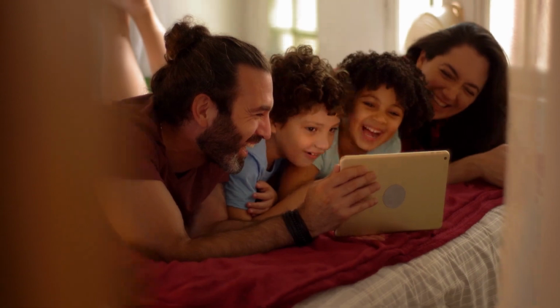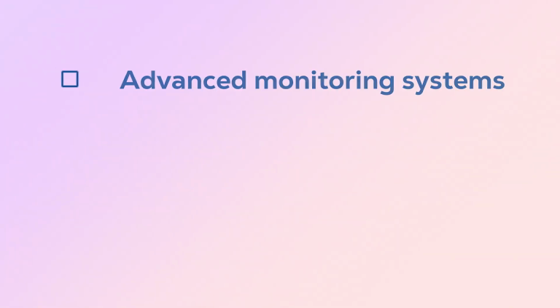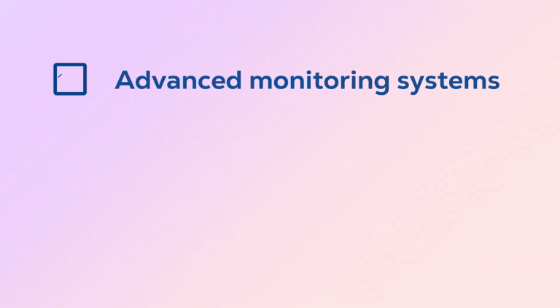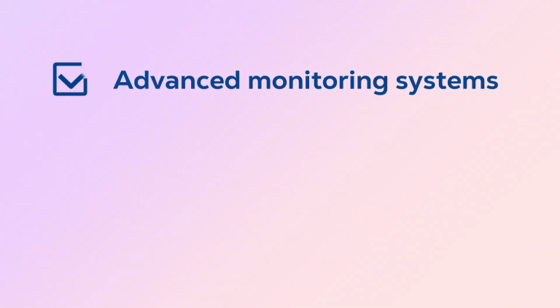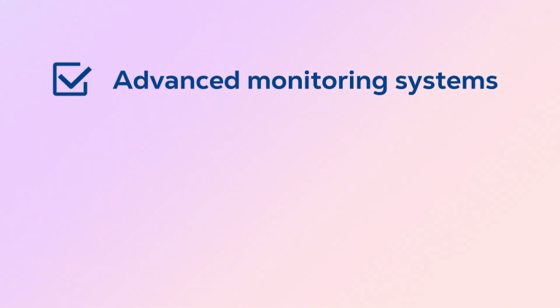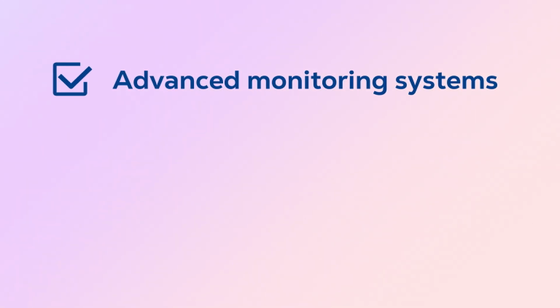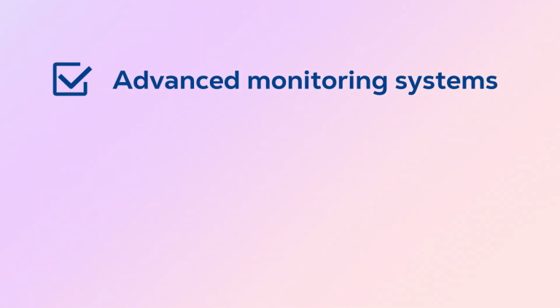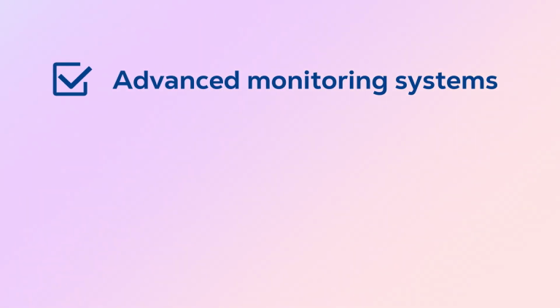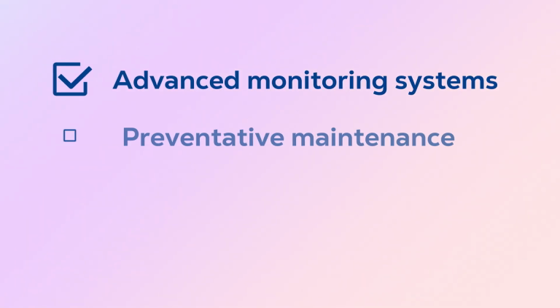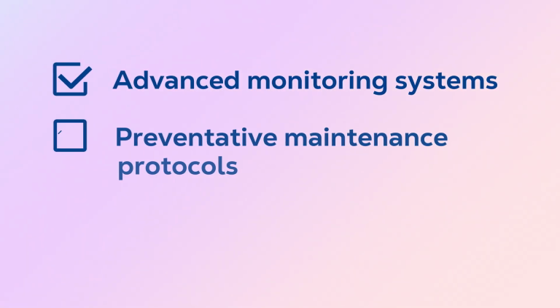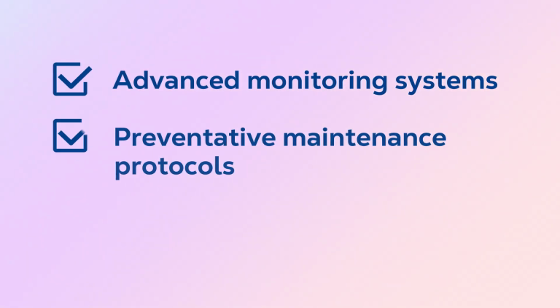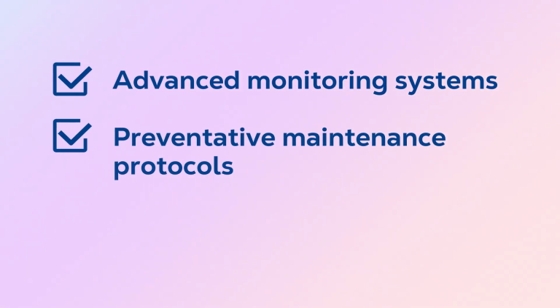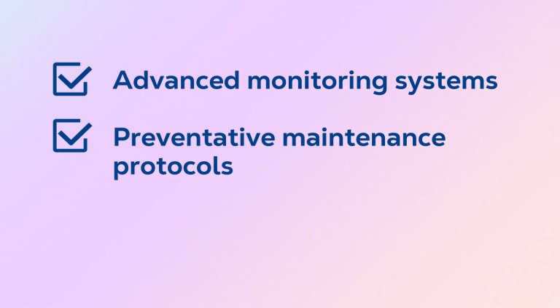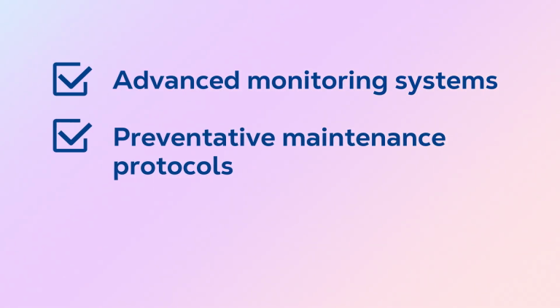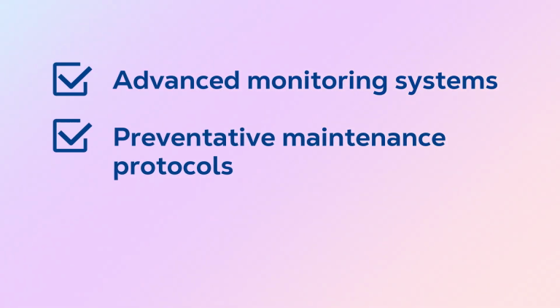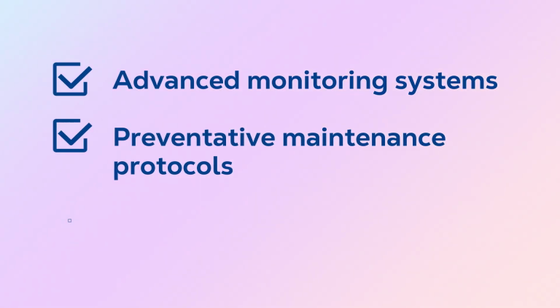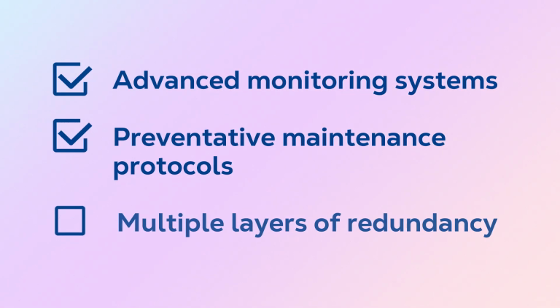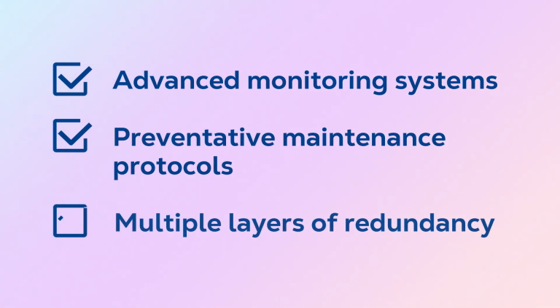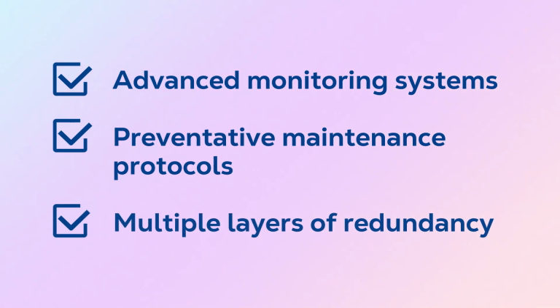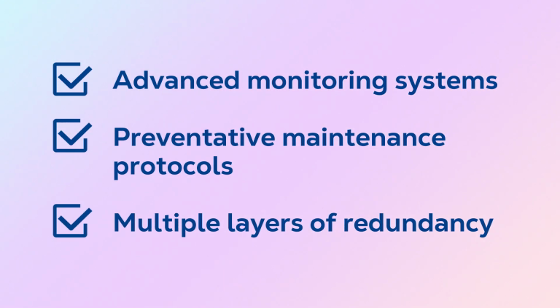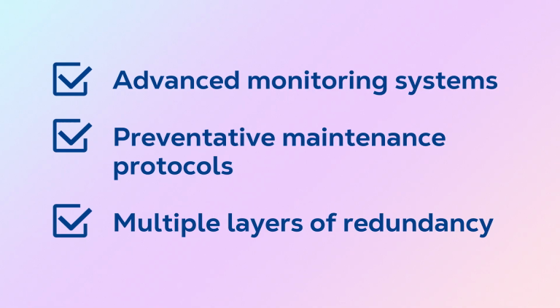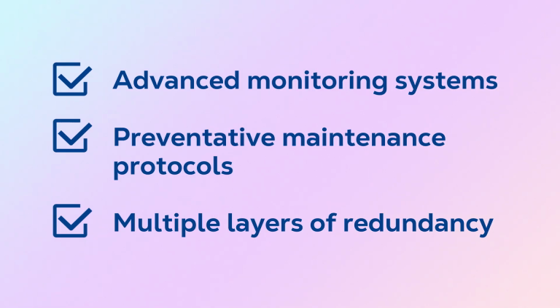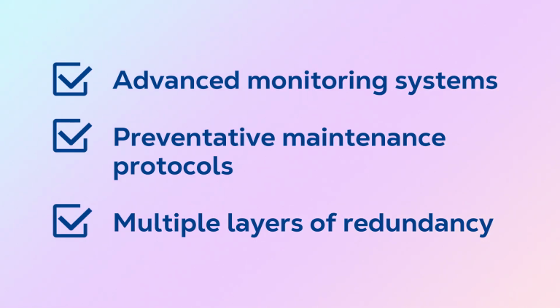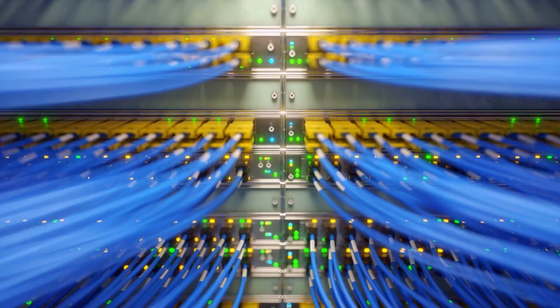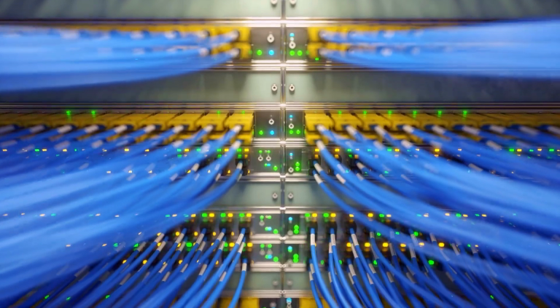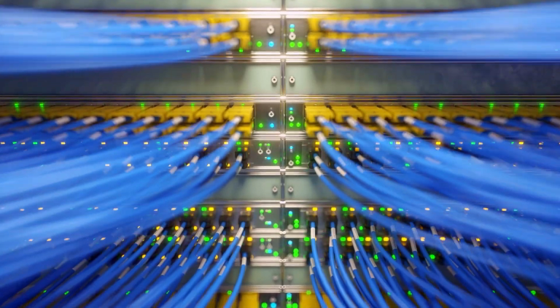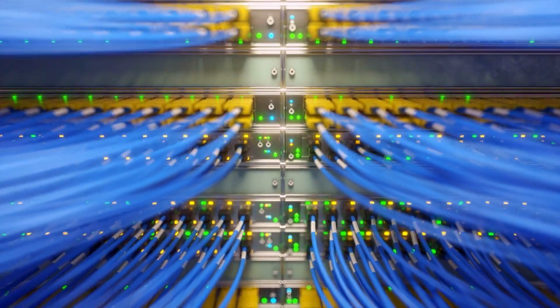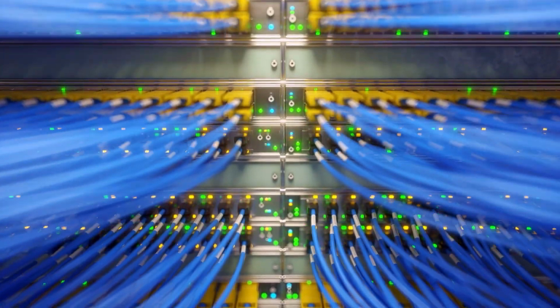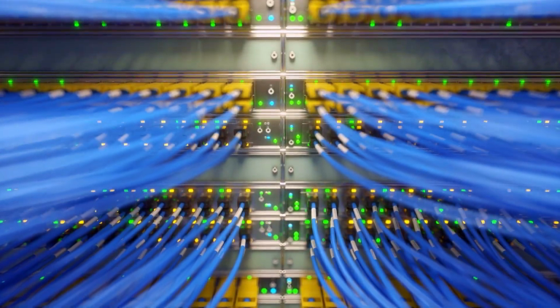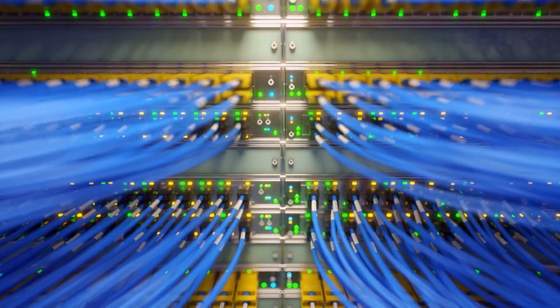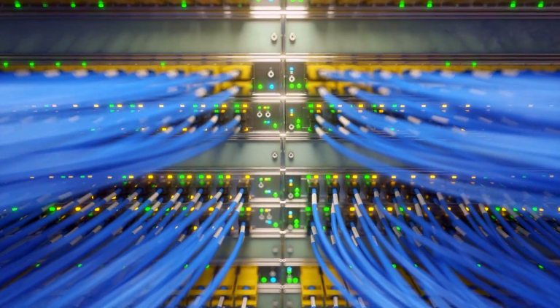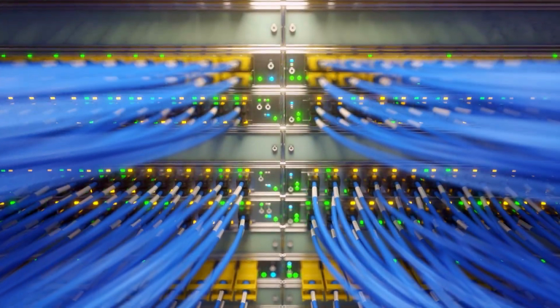Advanced monitoring systems, preventative maintenance protocols, and multiple layers of redundancy ensure everything keeps running smoothly.